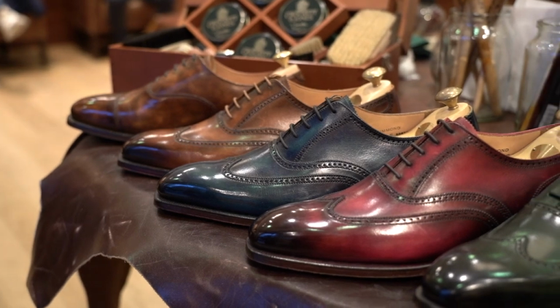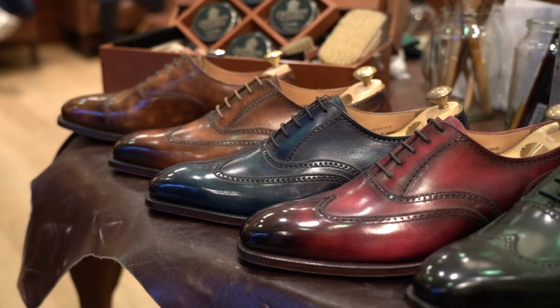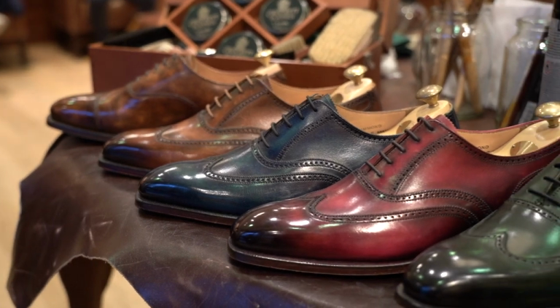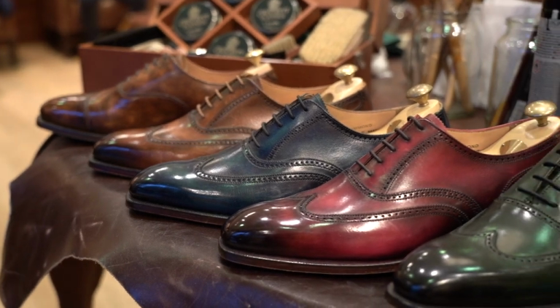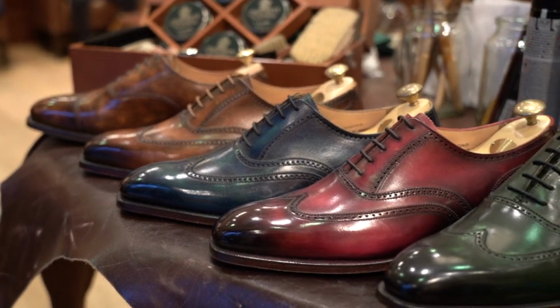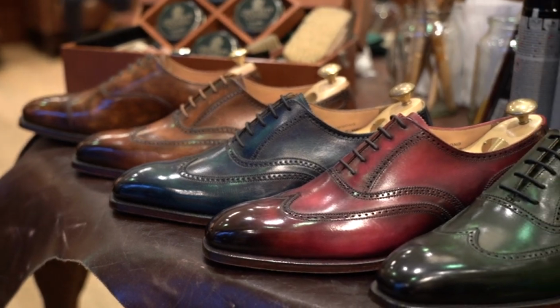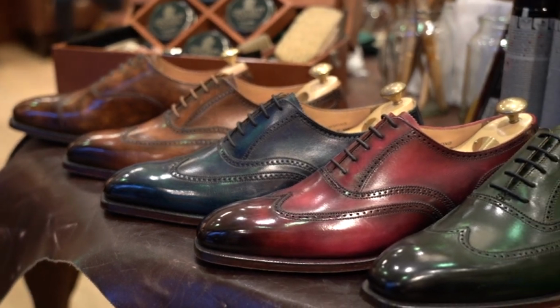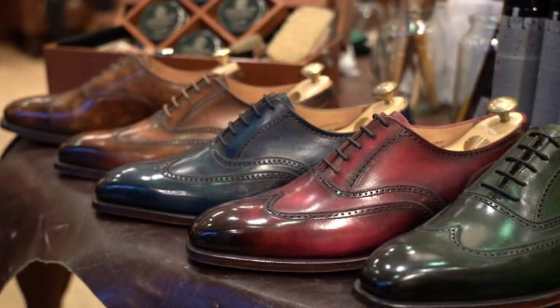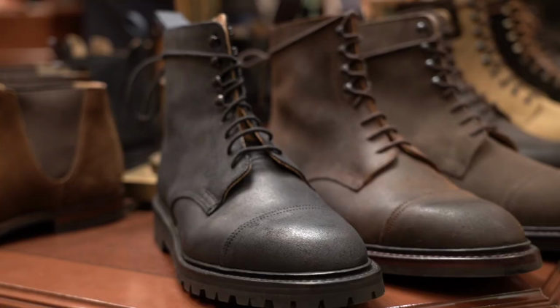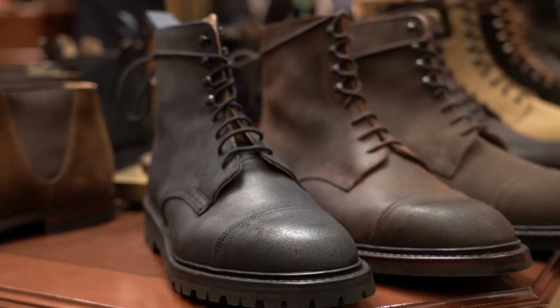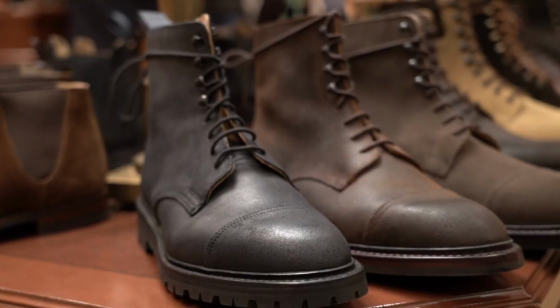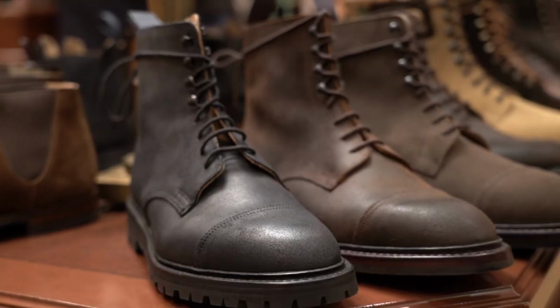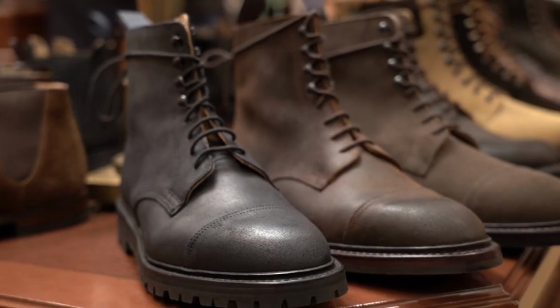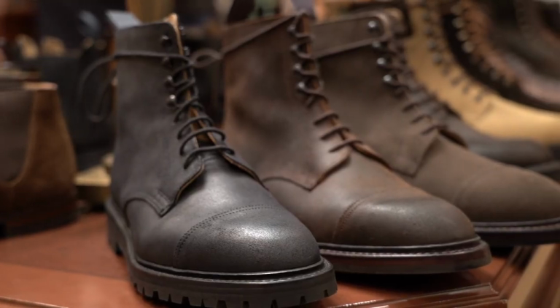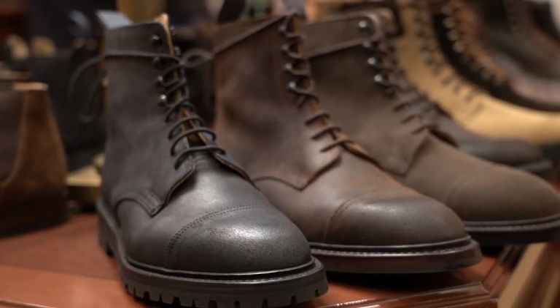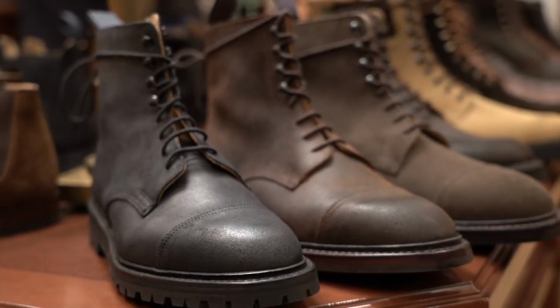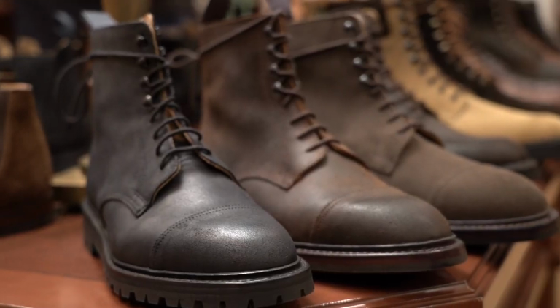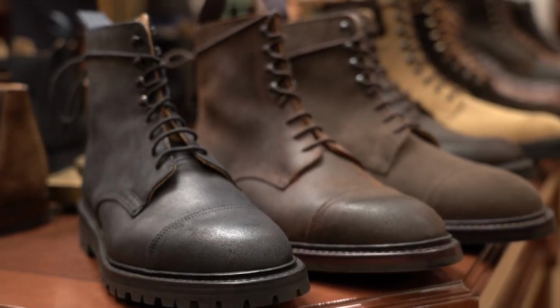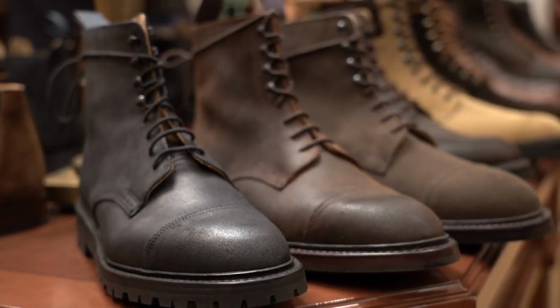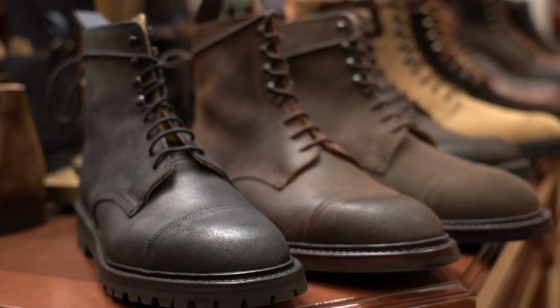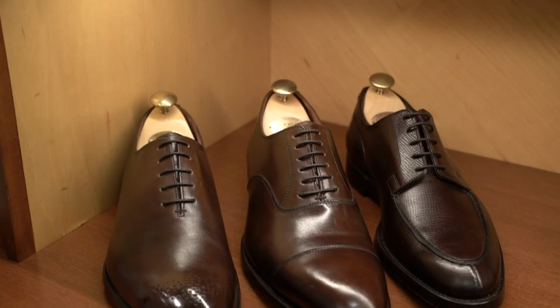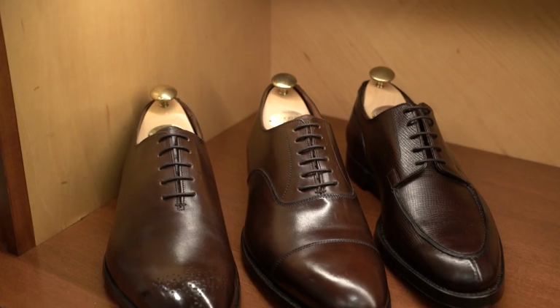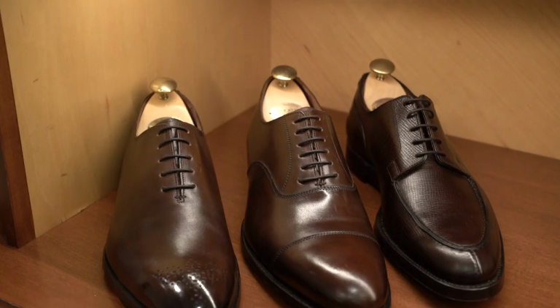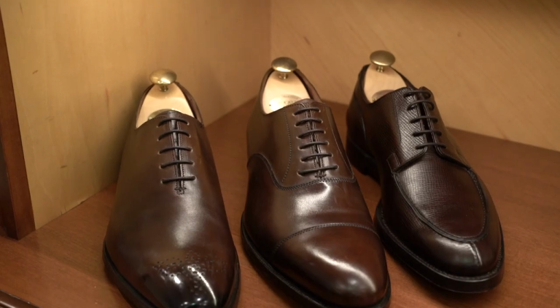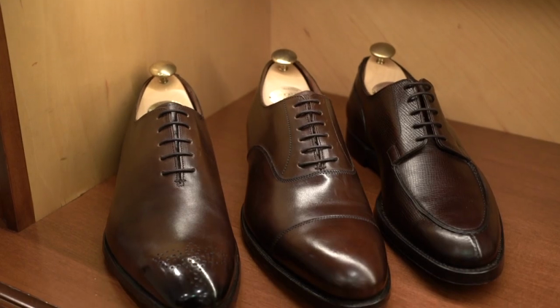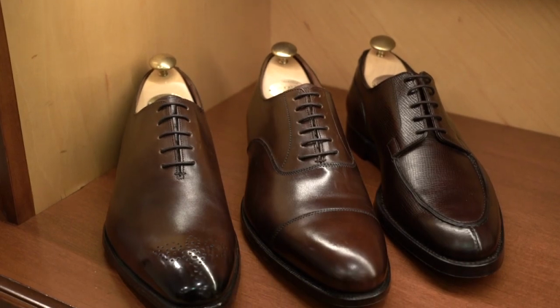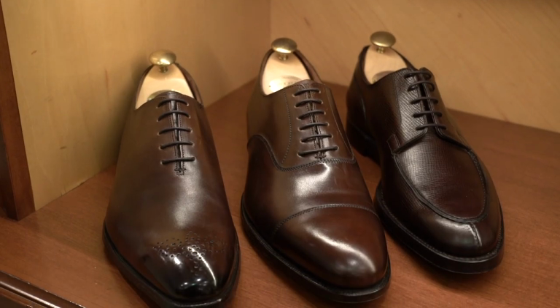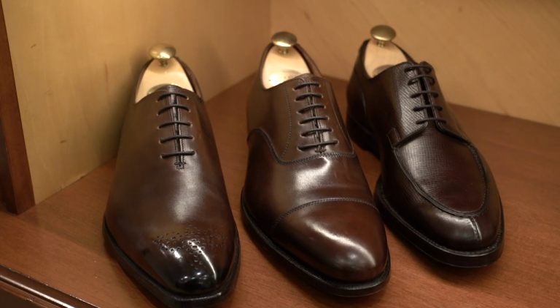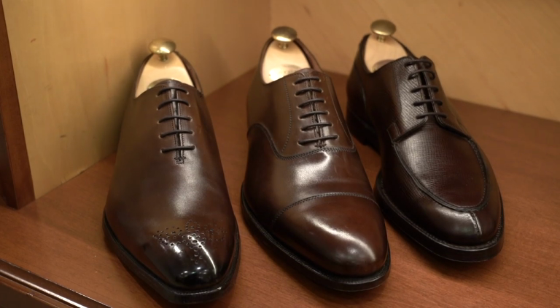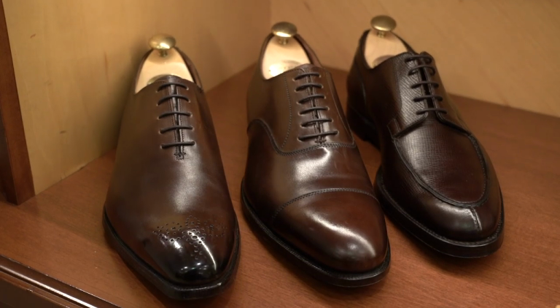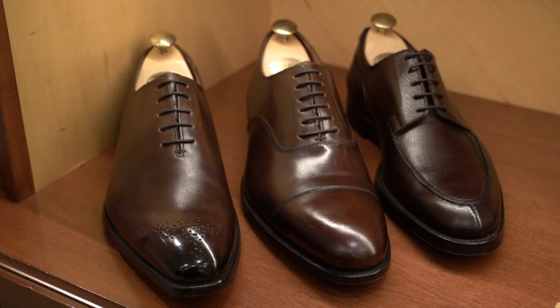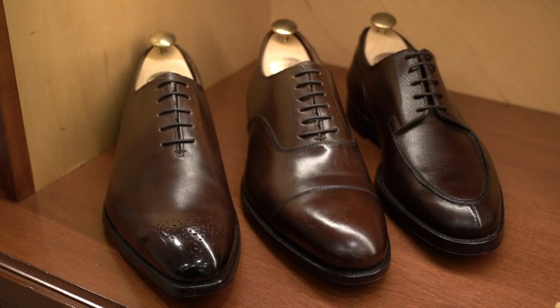There's 200 different operations in making their shoes. It takes between 8 to 10 weeks to make each pair.